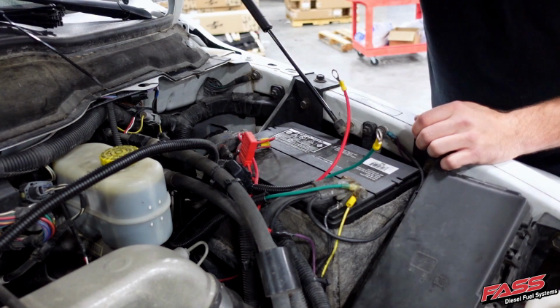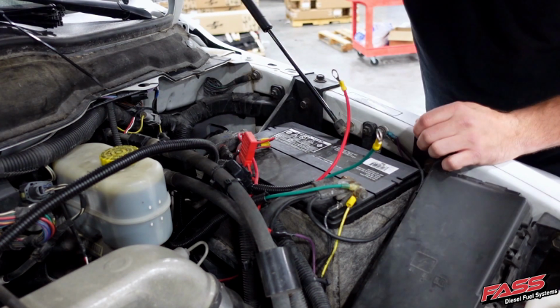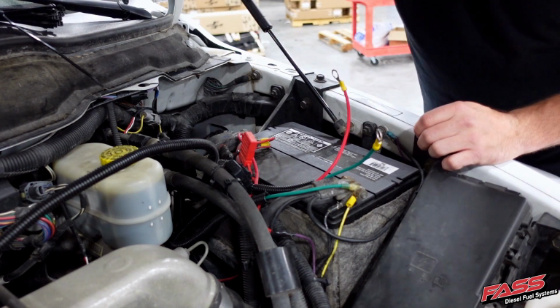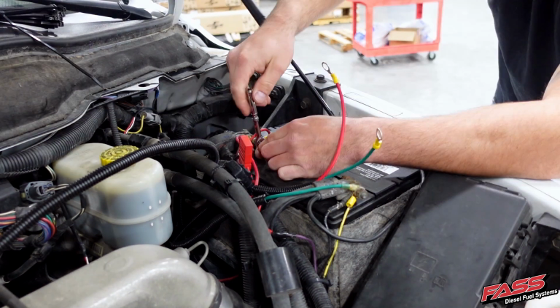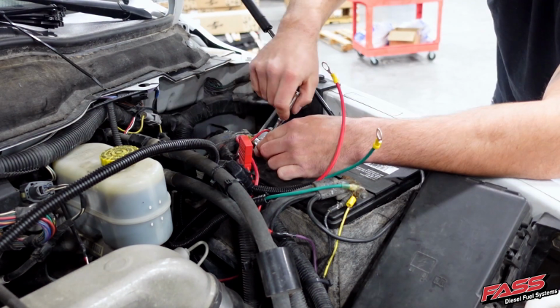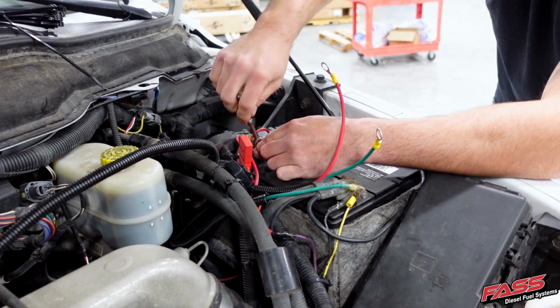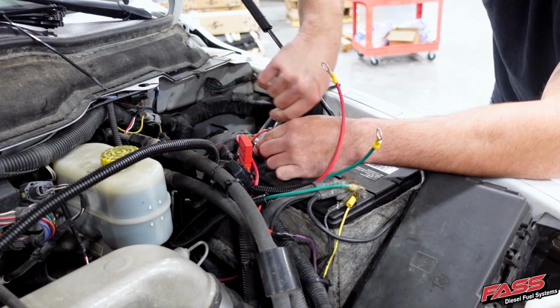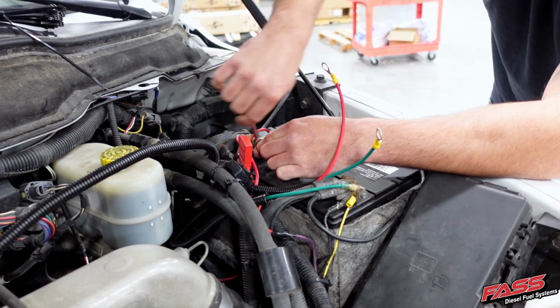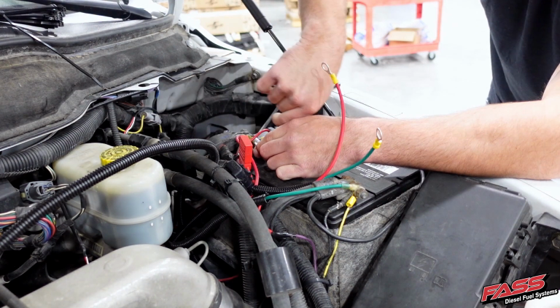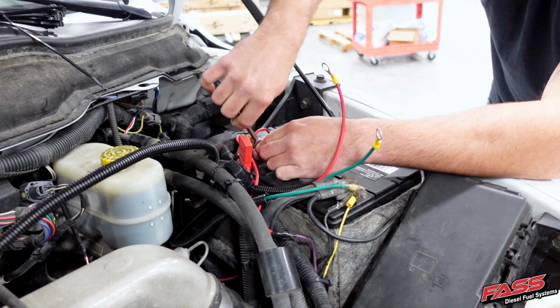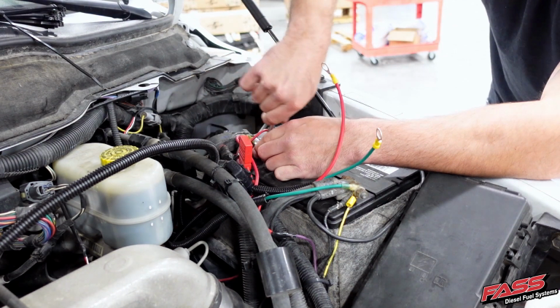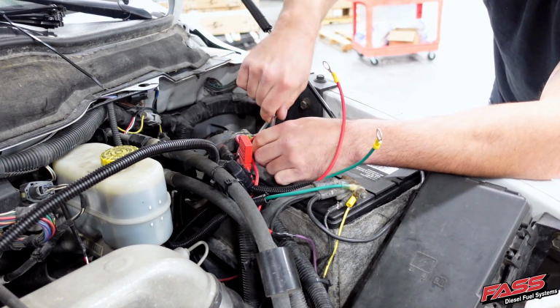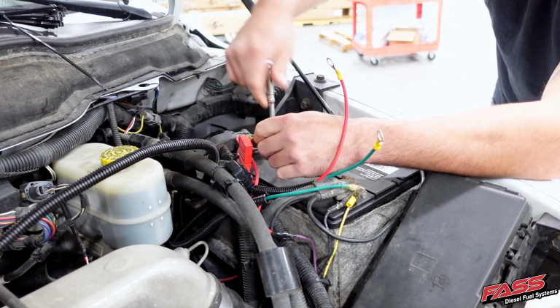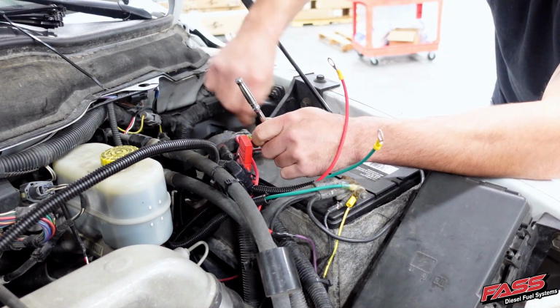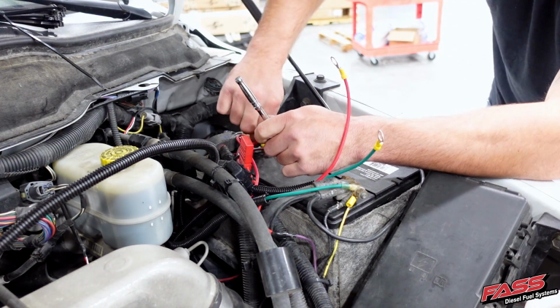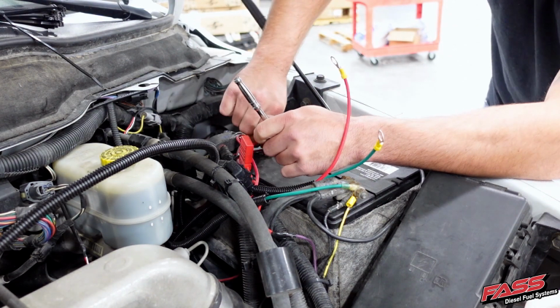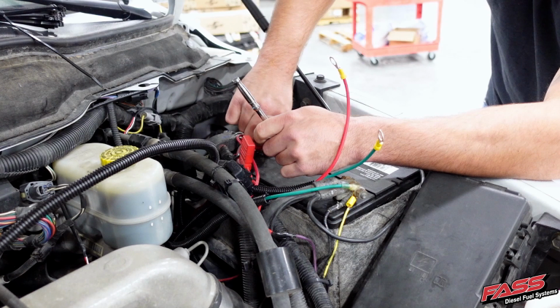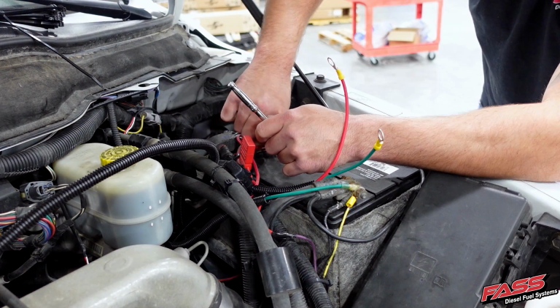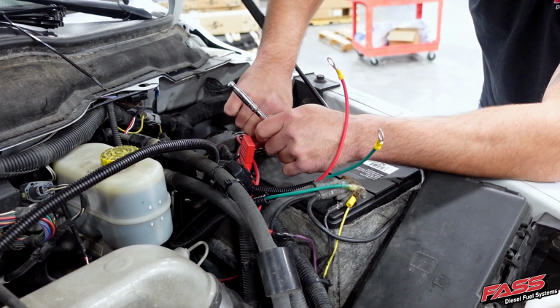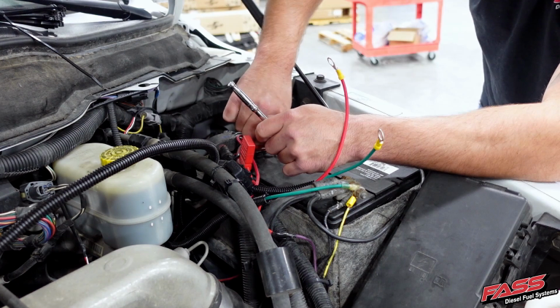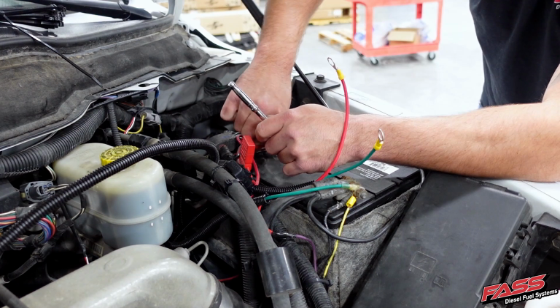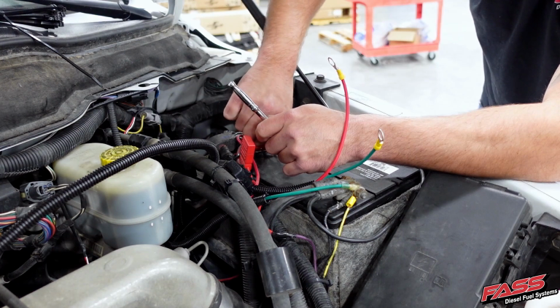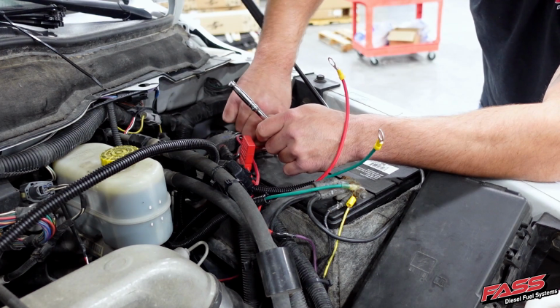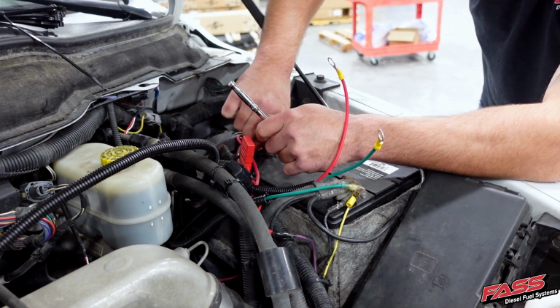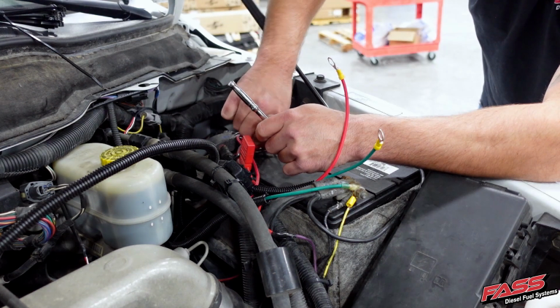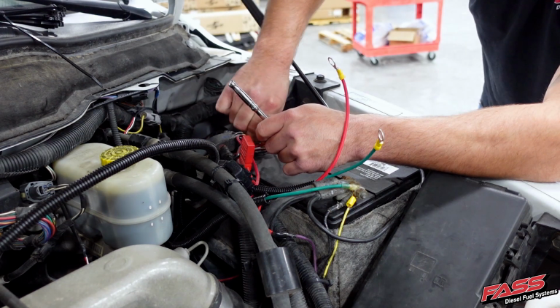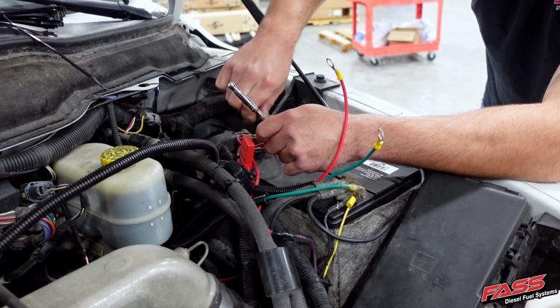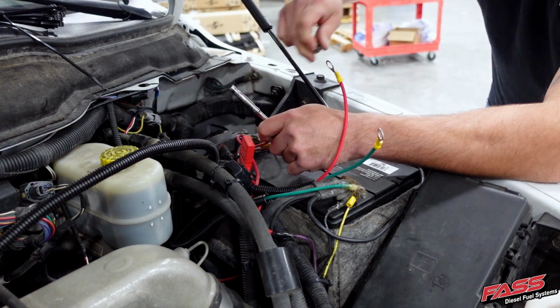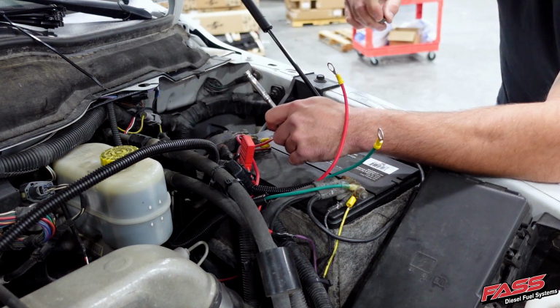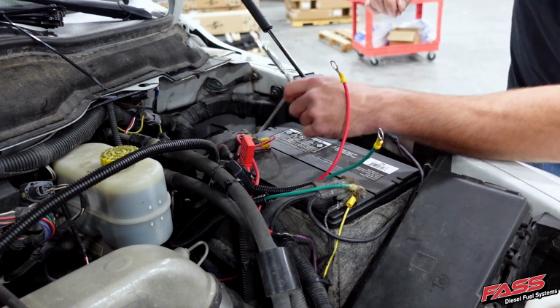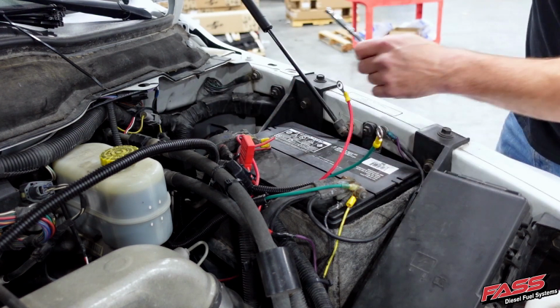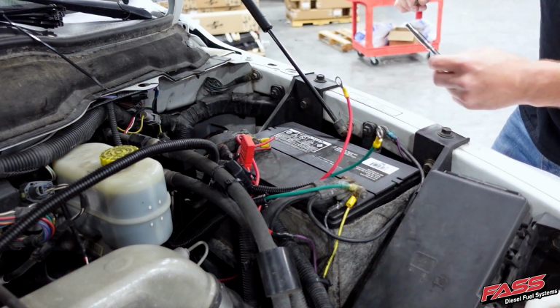Now connect the red wire to the positive battery terminal and the green wire to the negative battery terminal.